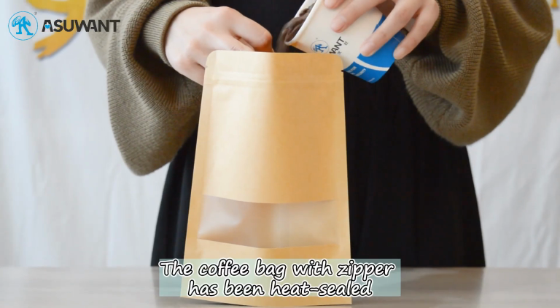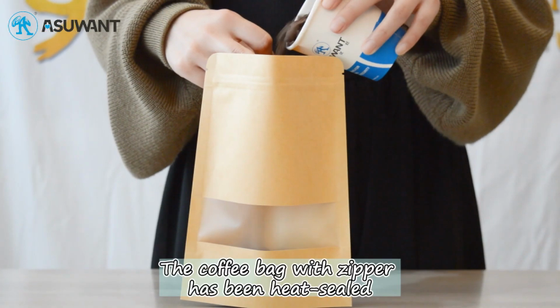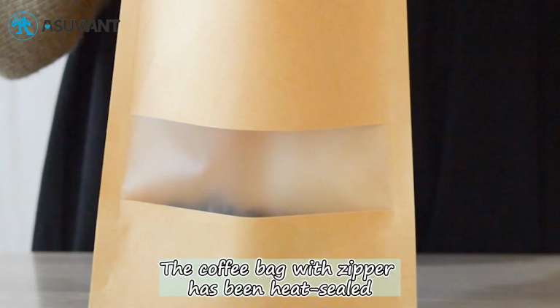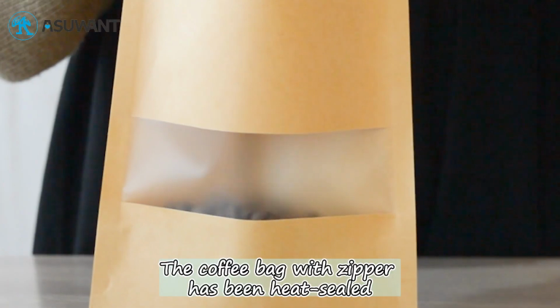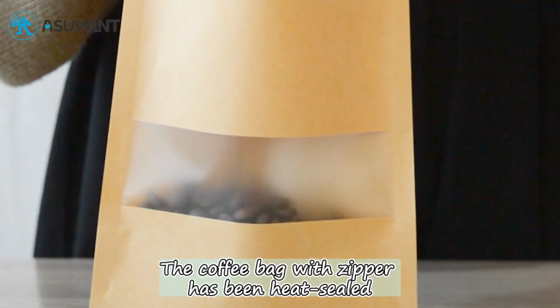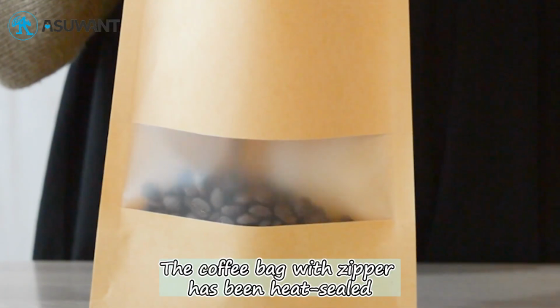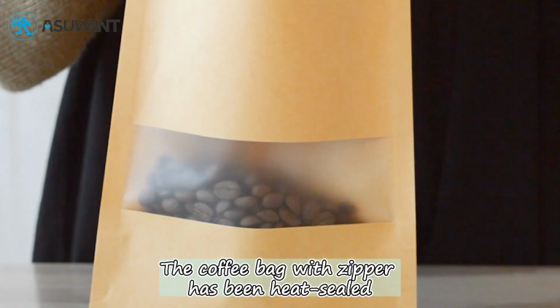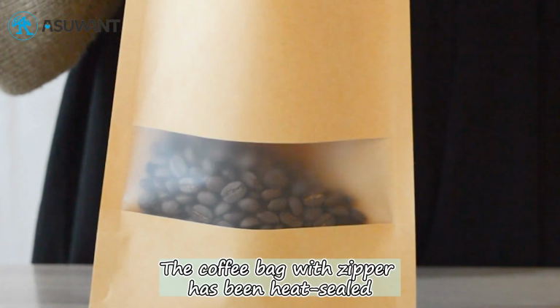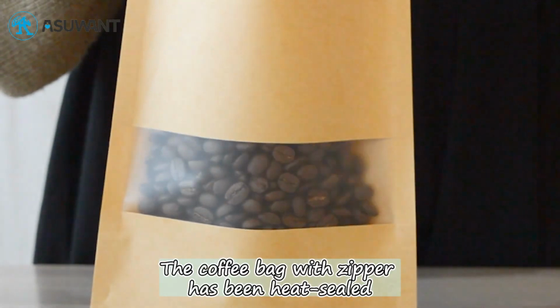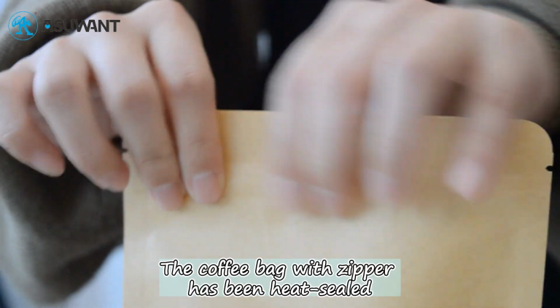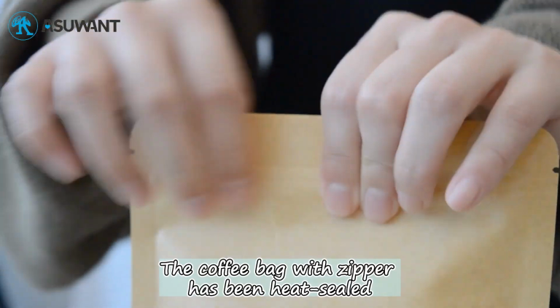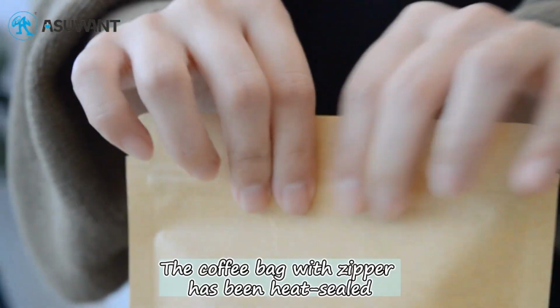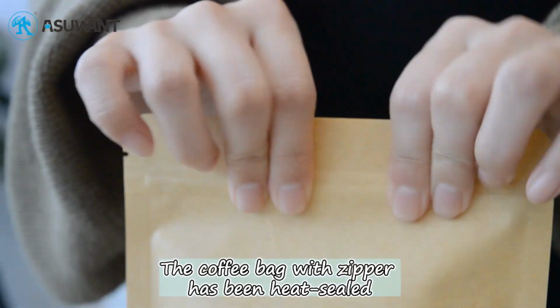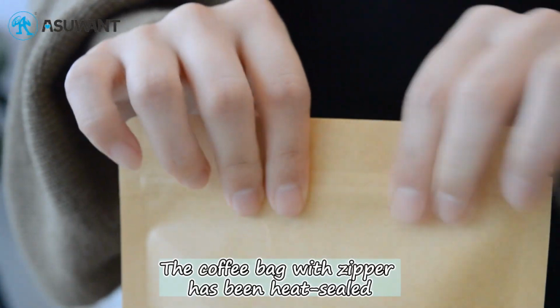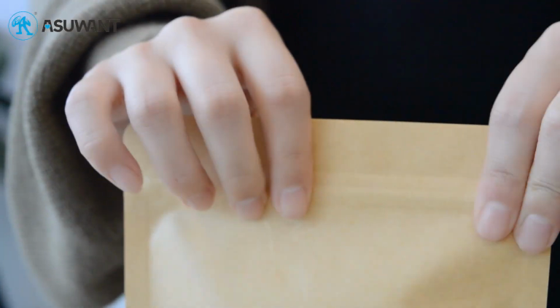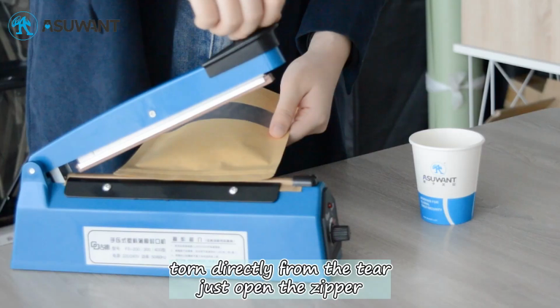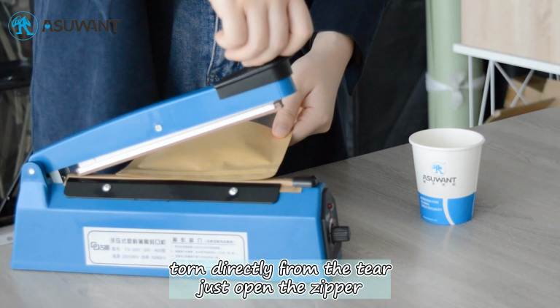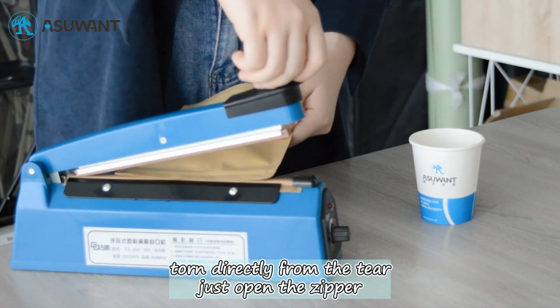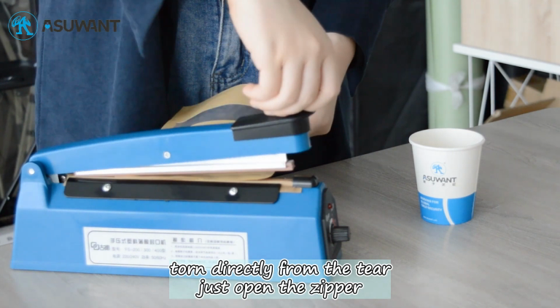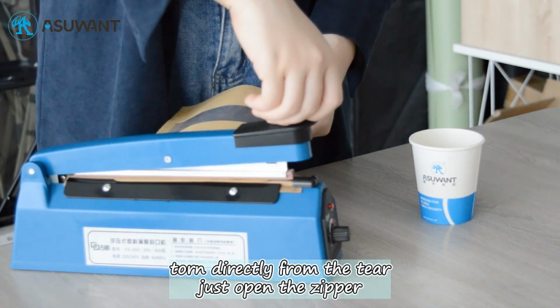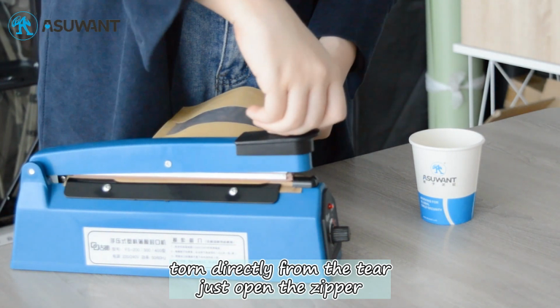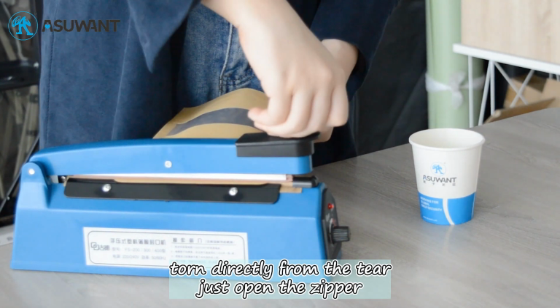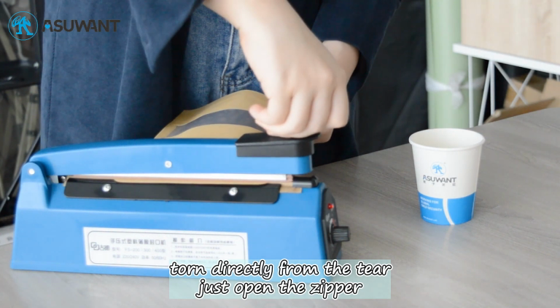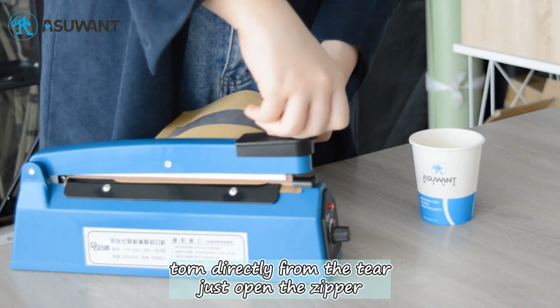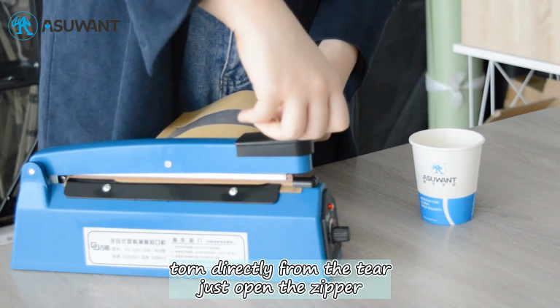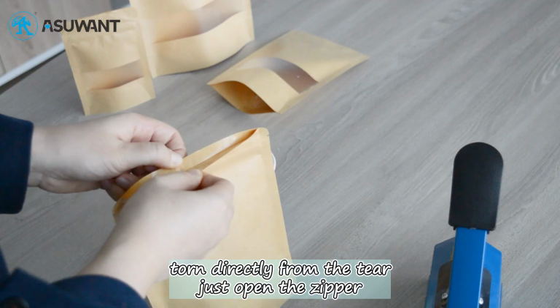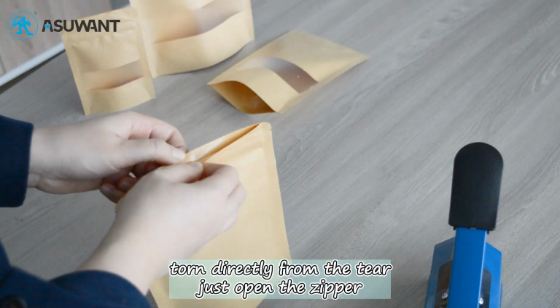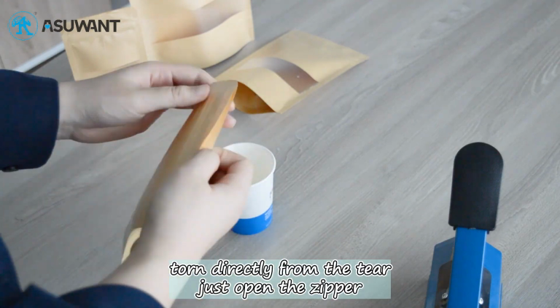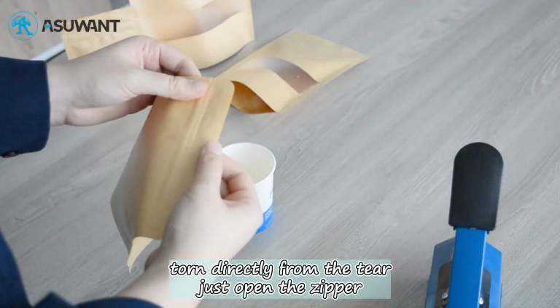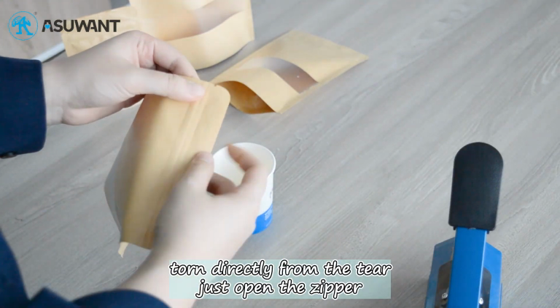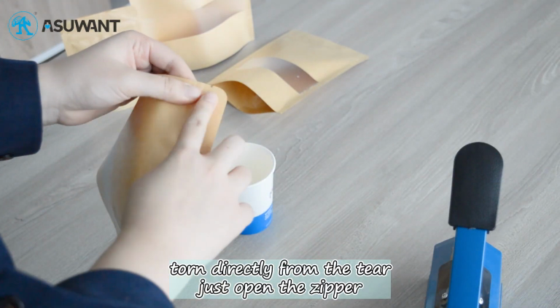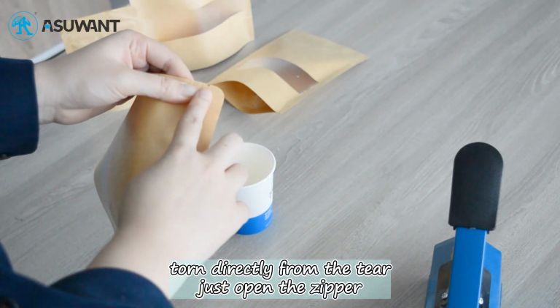The coffee bag with zipper has been pre-sealed. Pour directly from the tear notch. Just open the zipper.